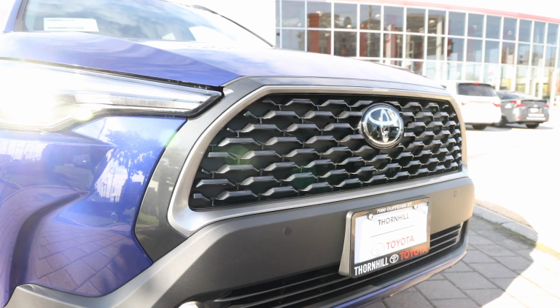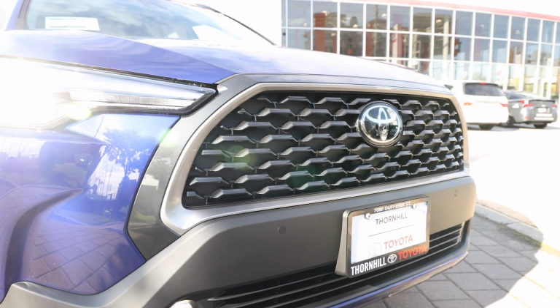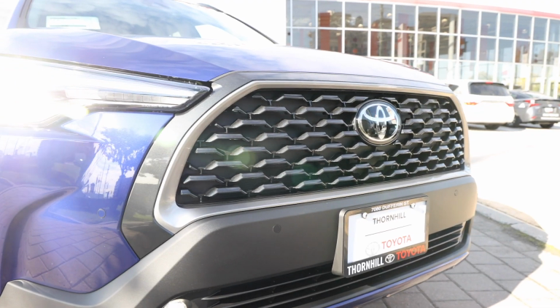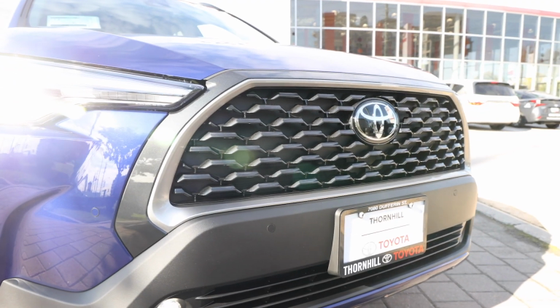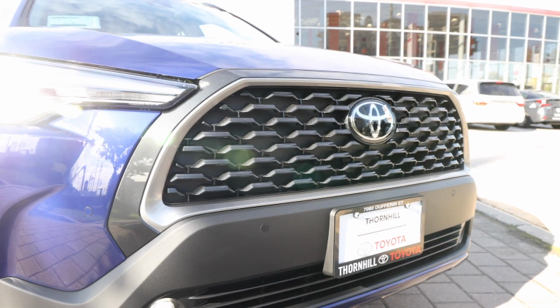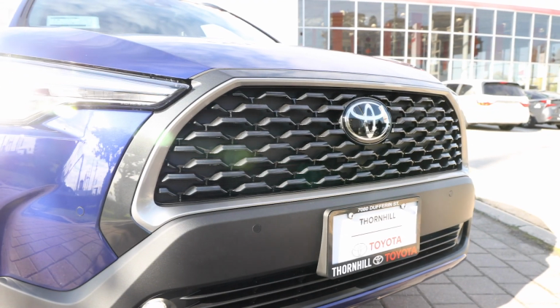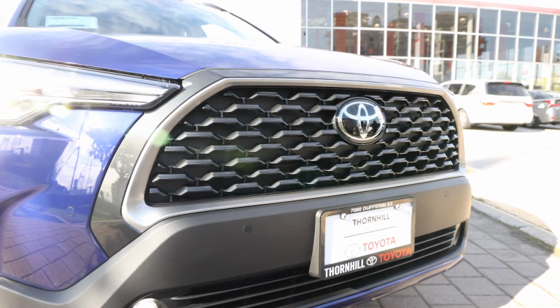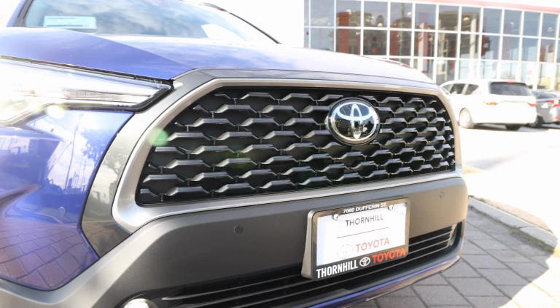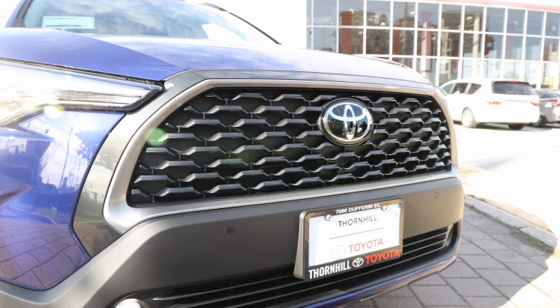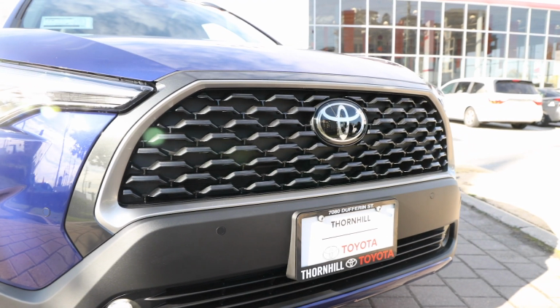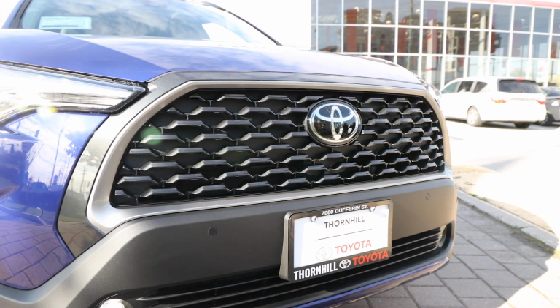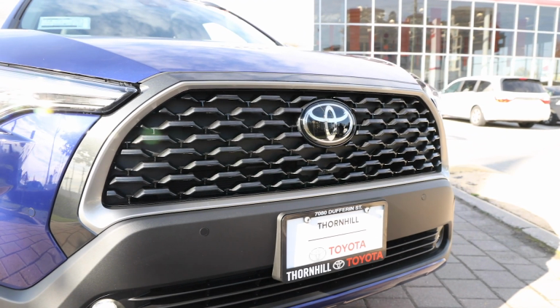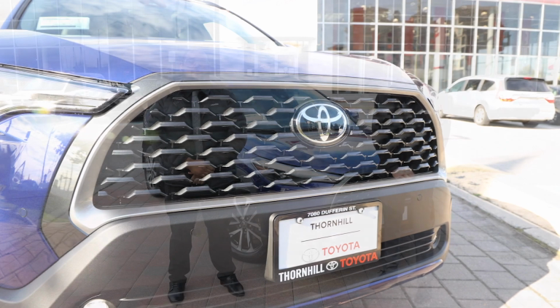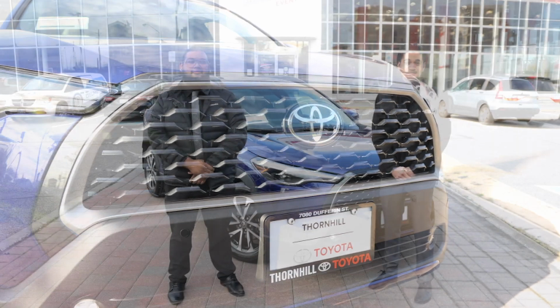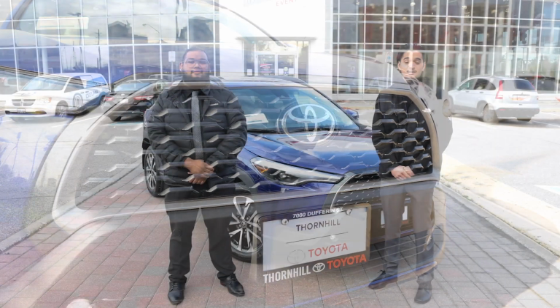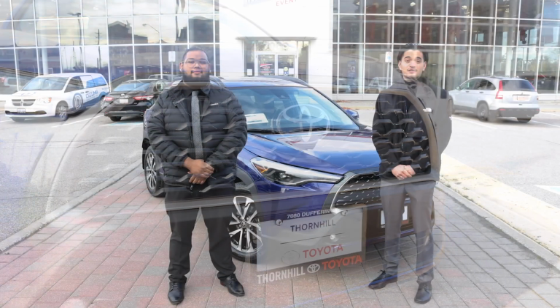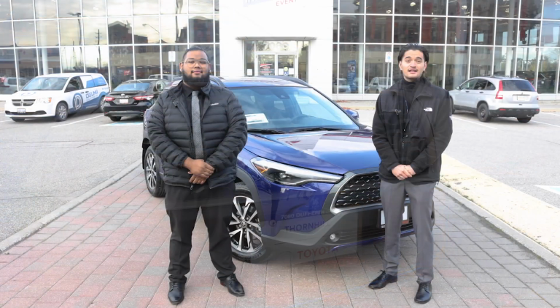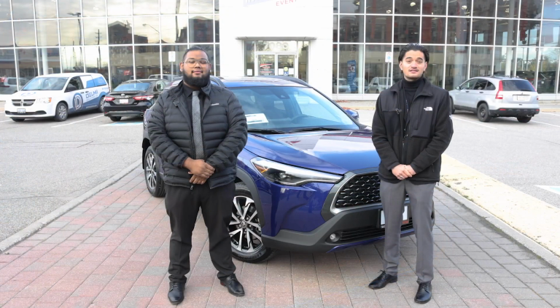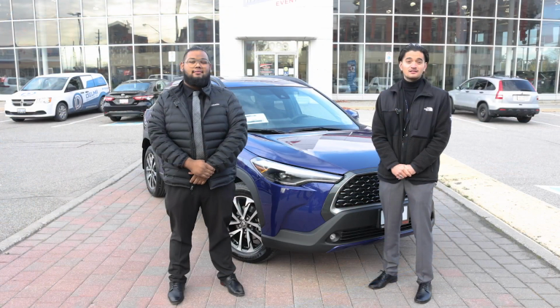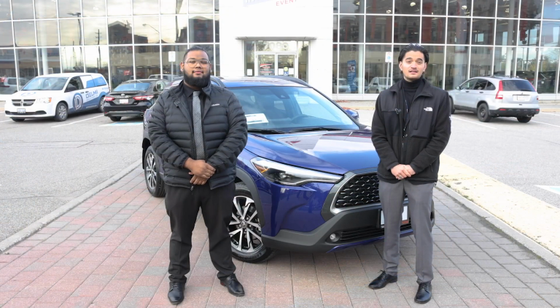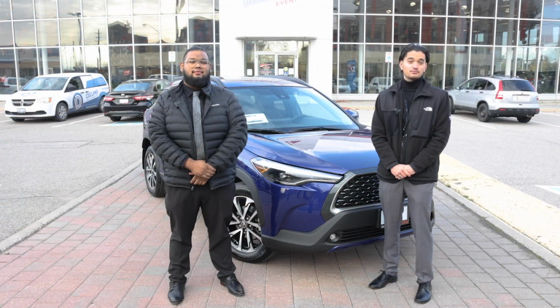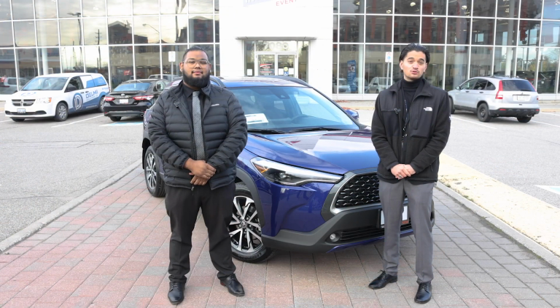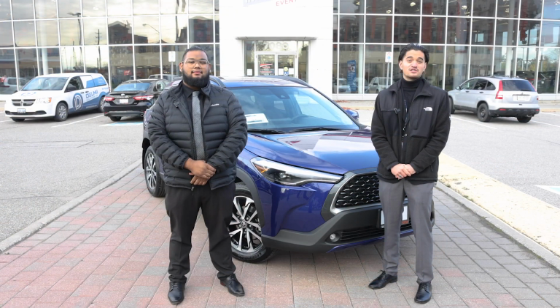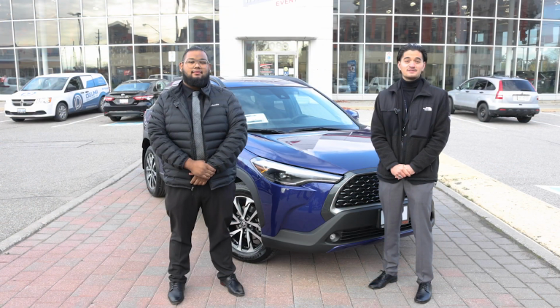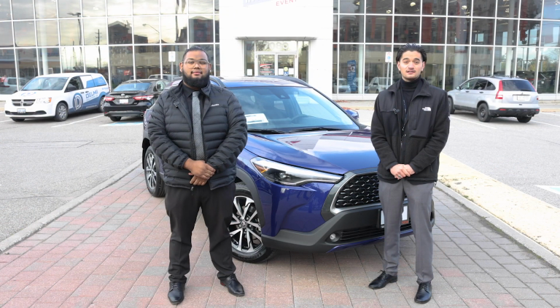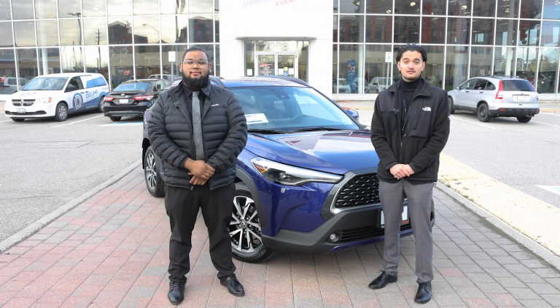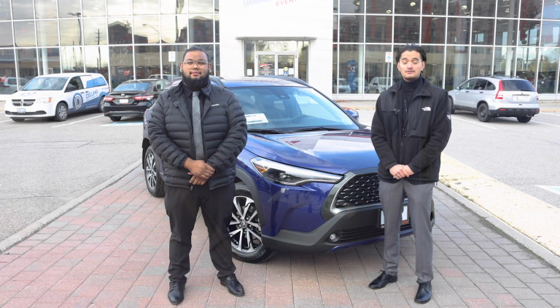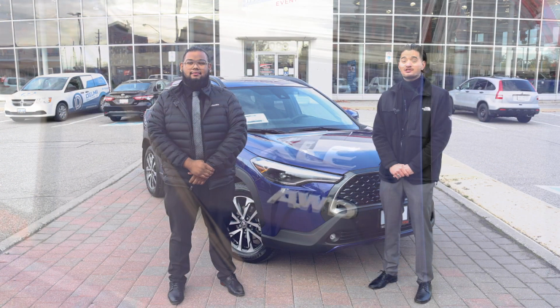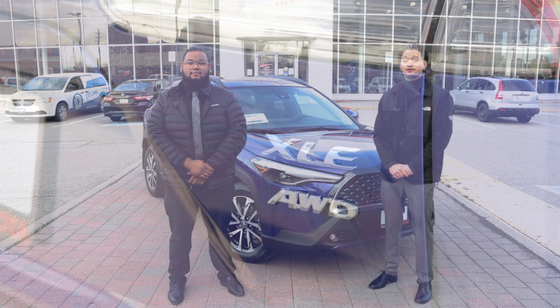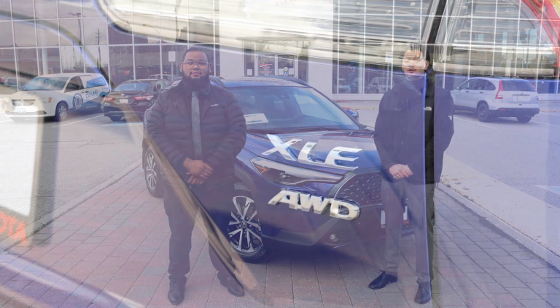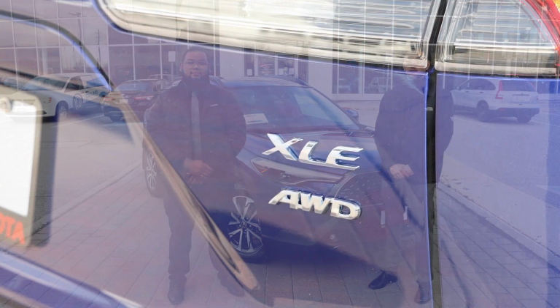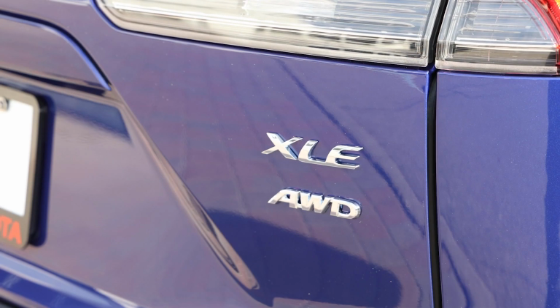The model we're looking at today is the top-of-the-line XLE in blue crushed metallic. Keep watching for a closer look.